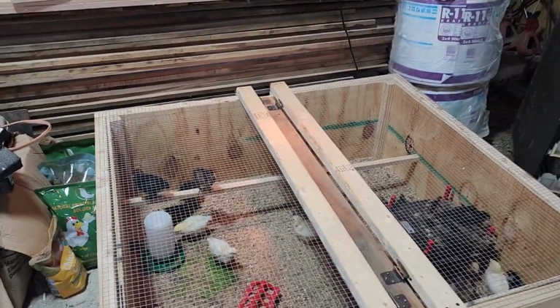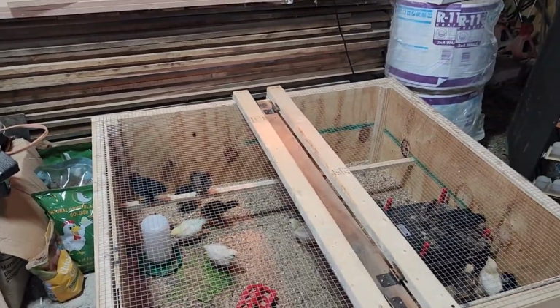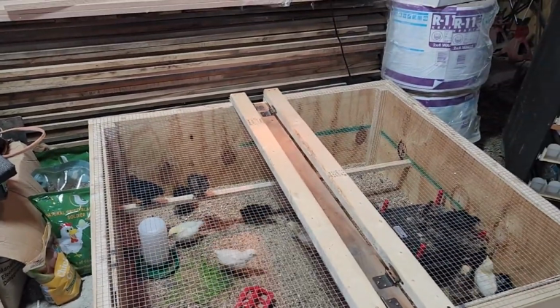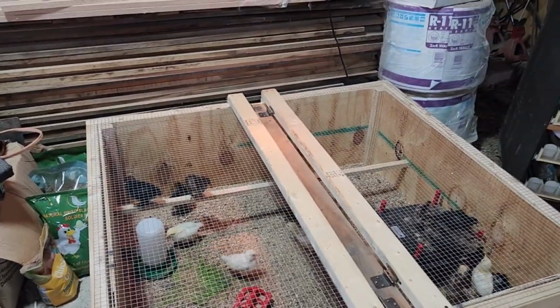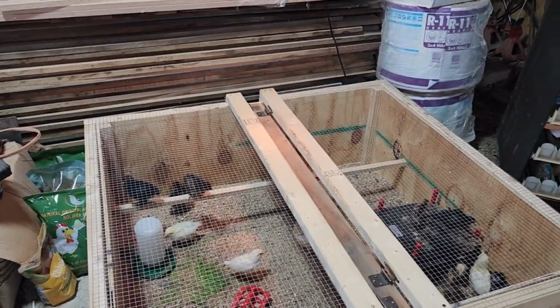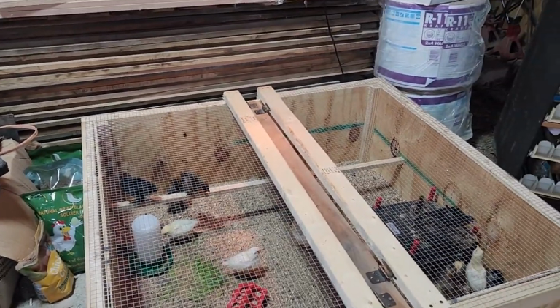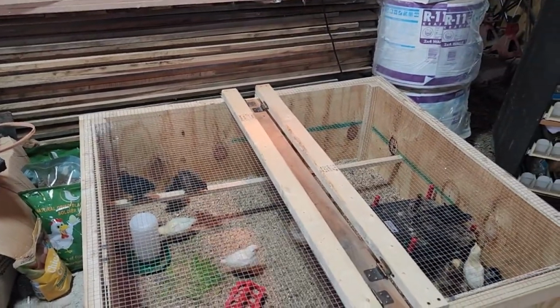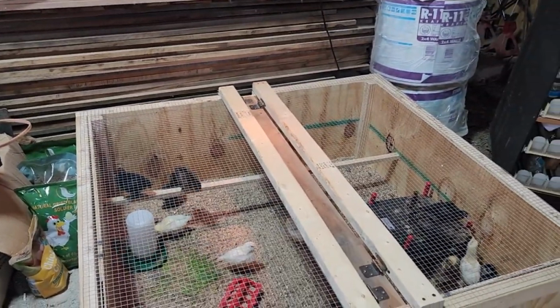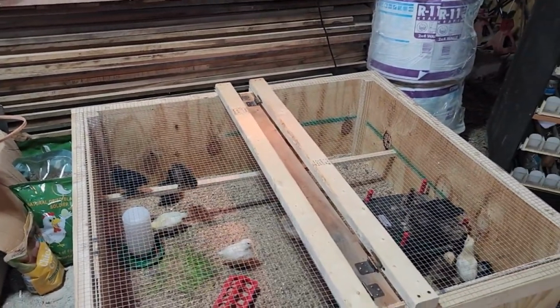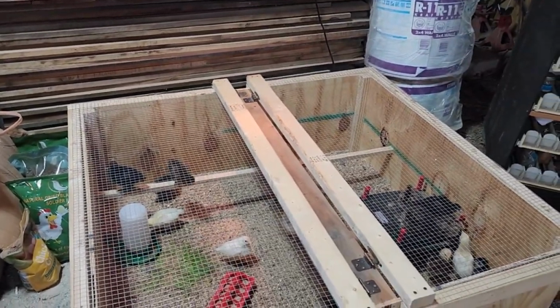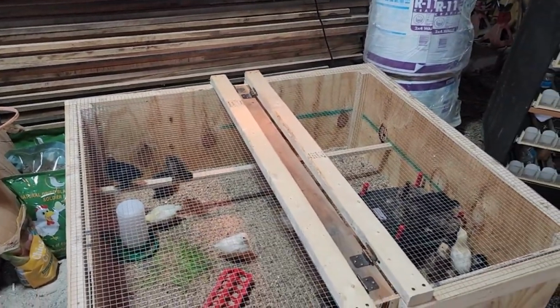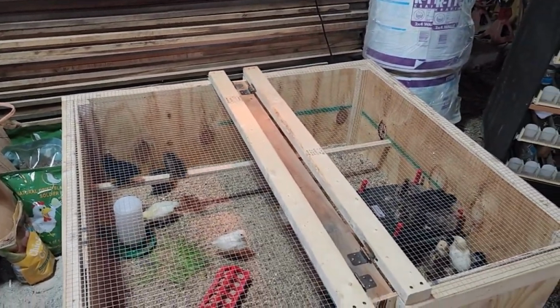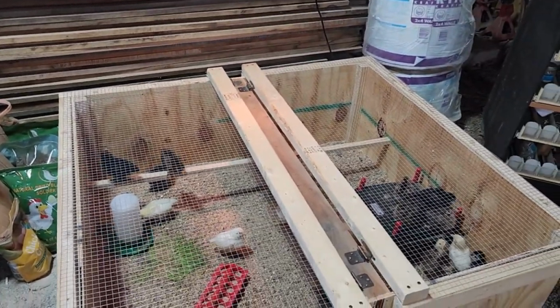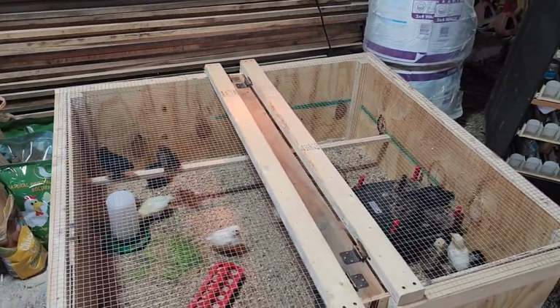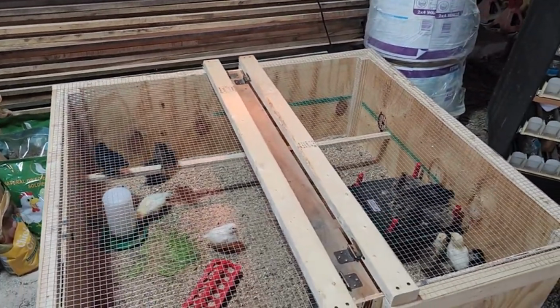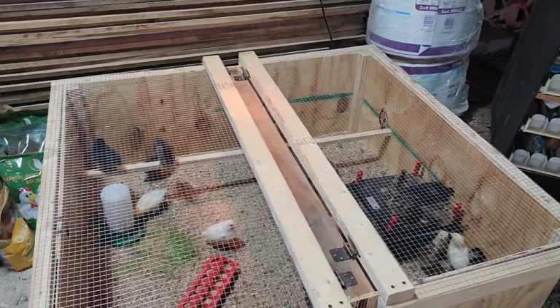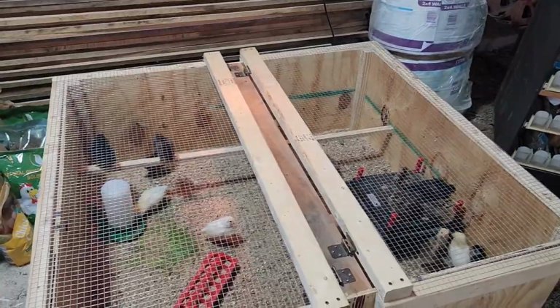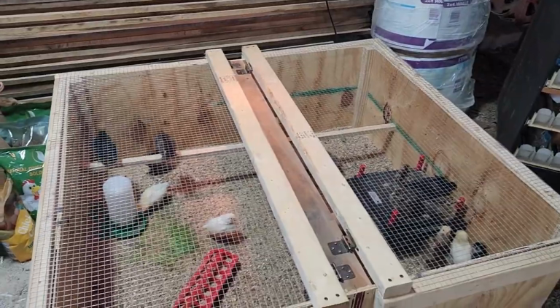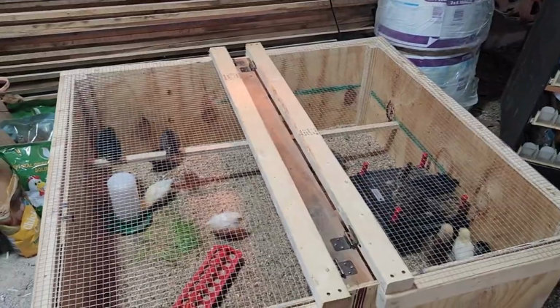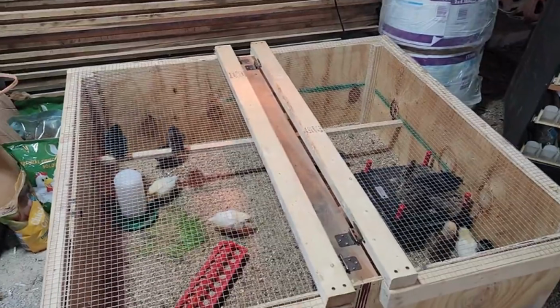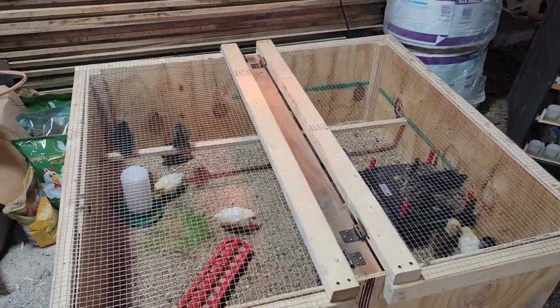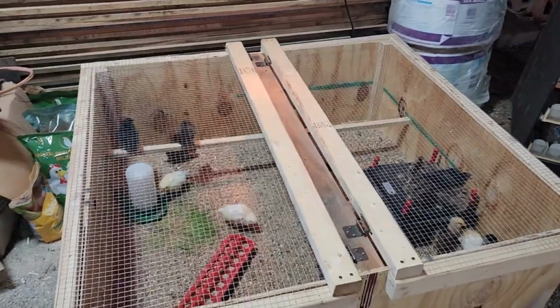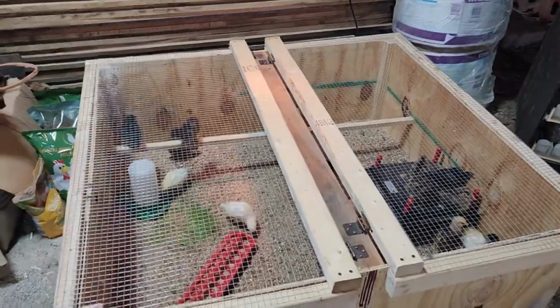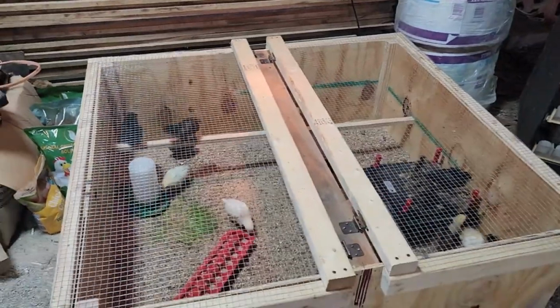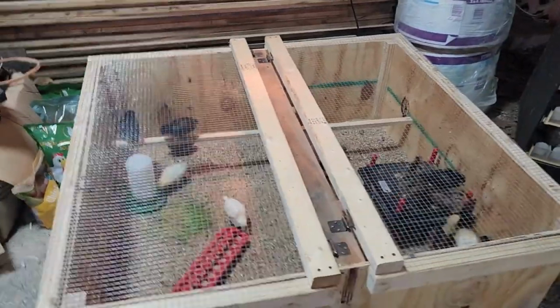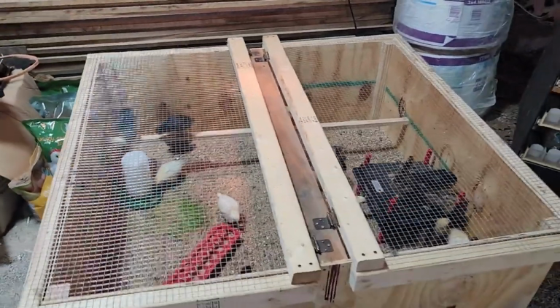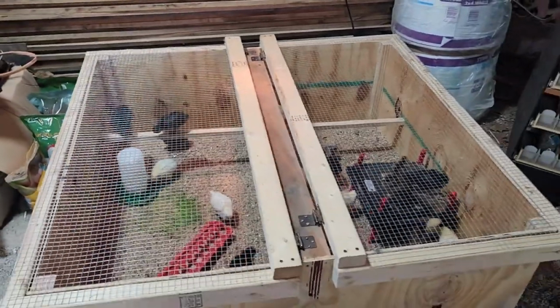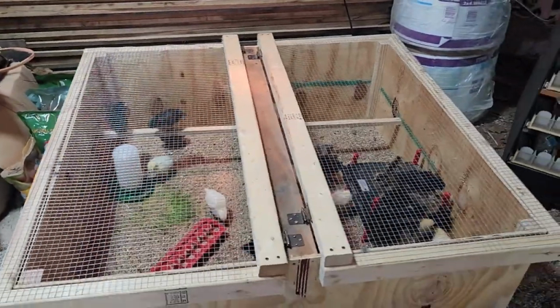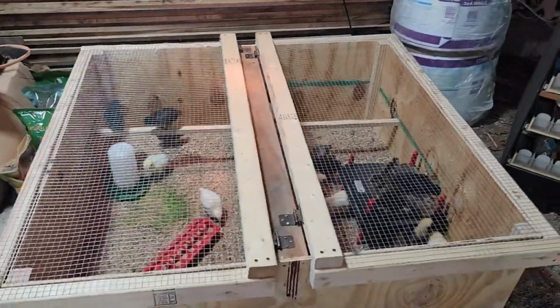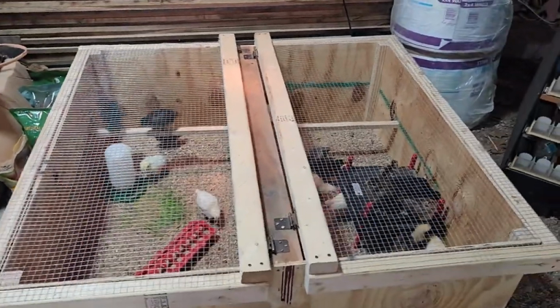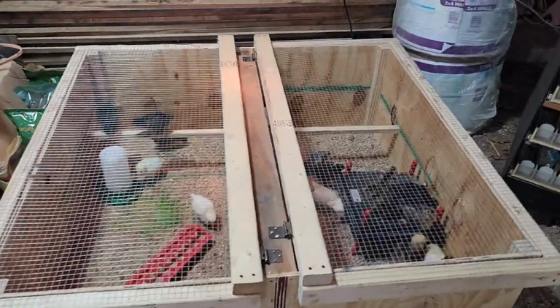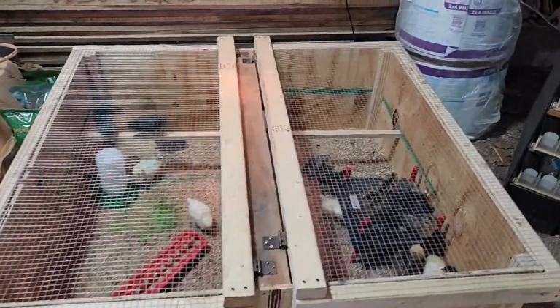Y'all have a great day. God bless. Just wanted to give you a quick update on the 15-day-old chicks.